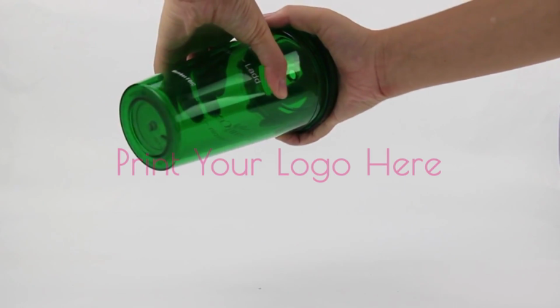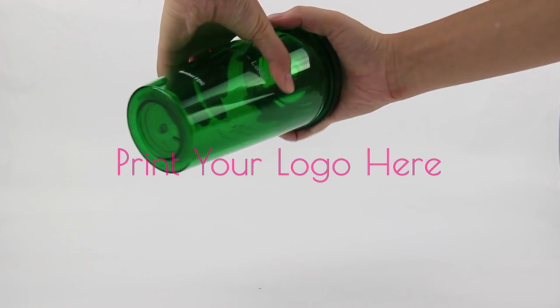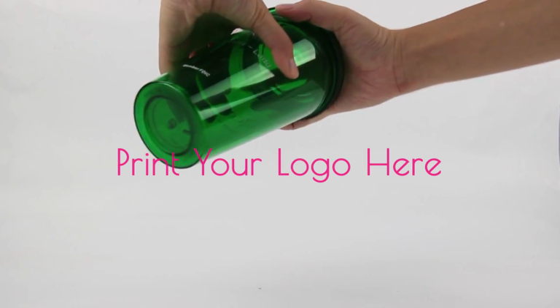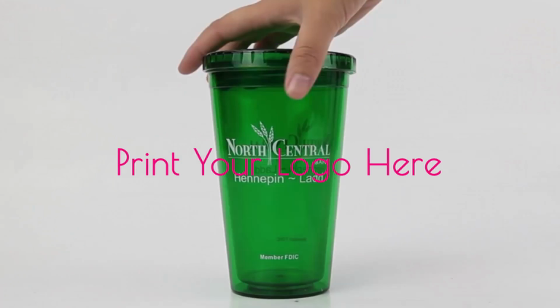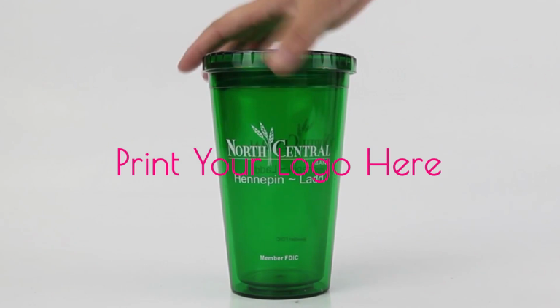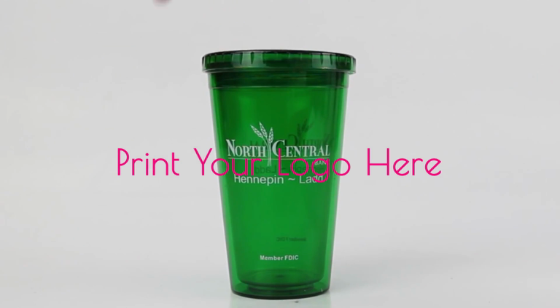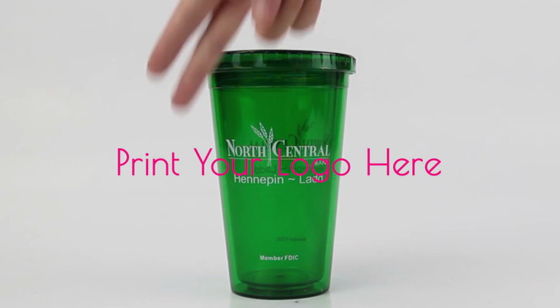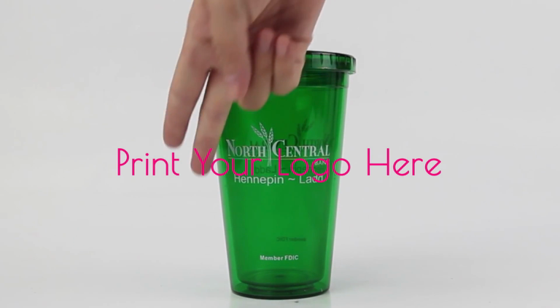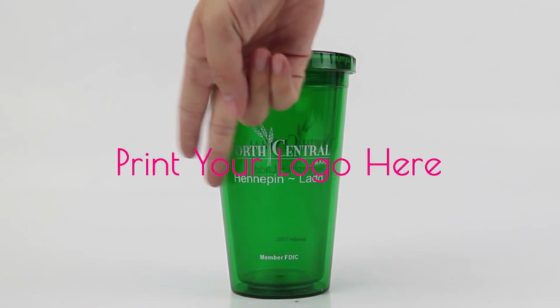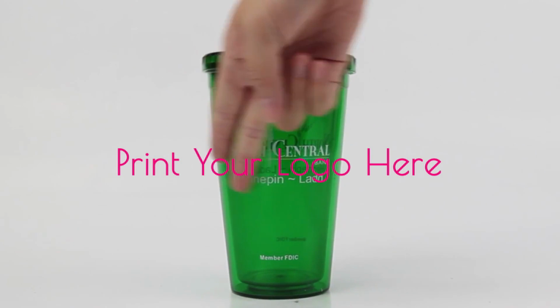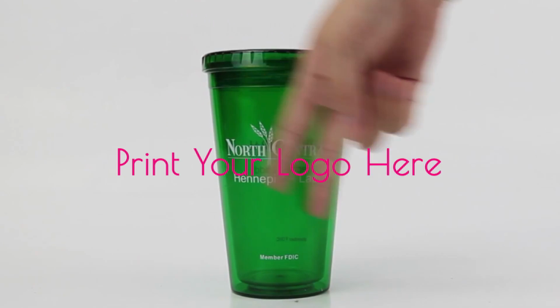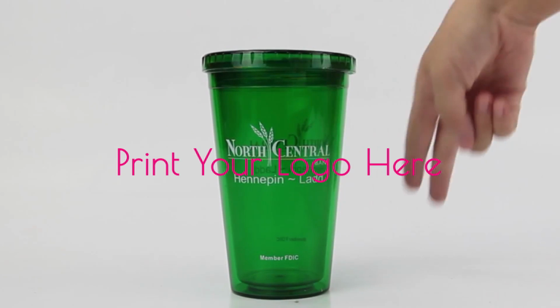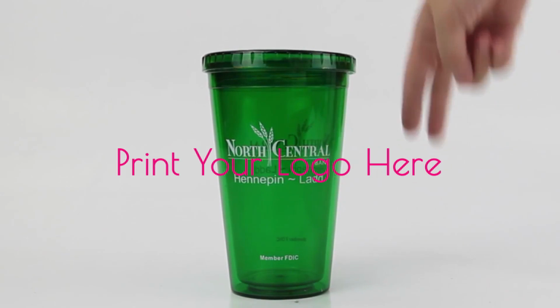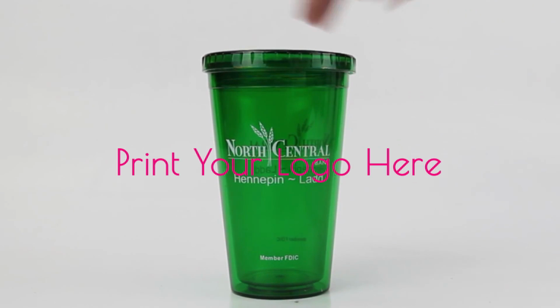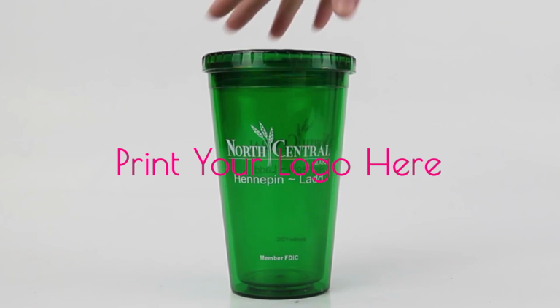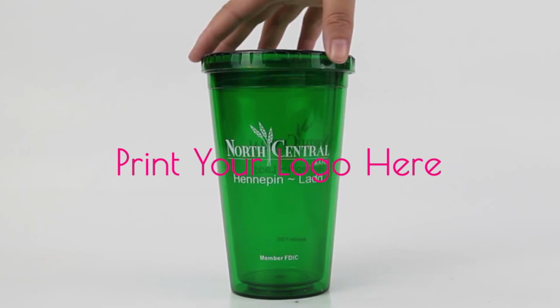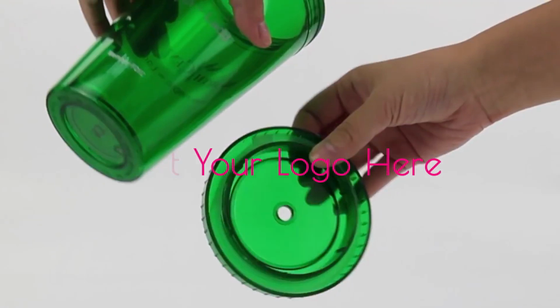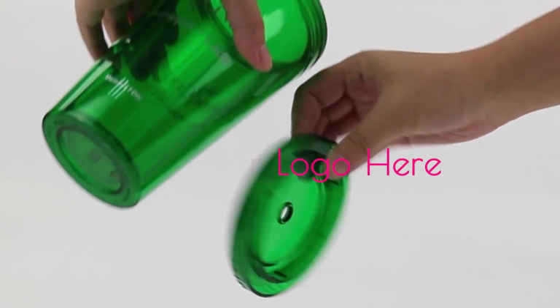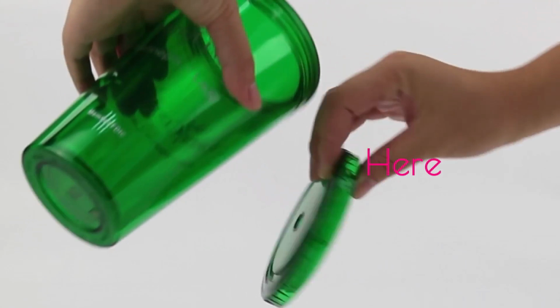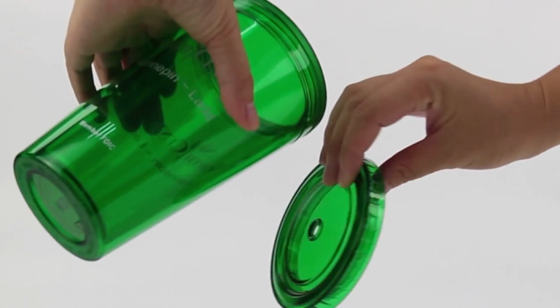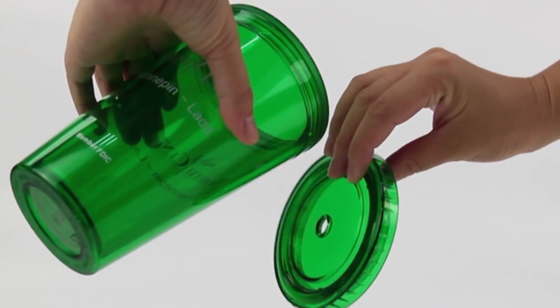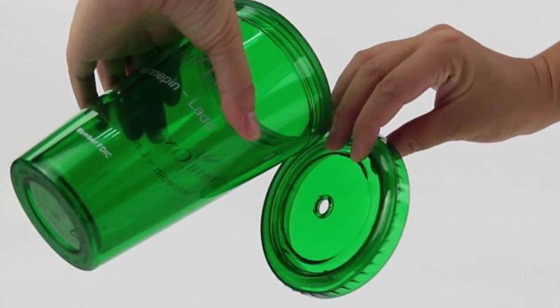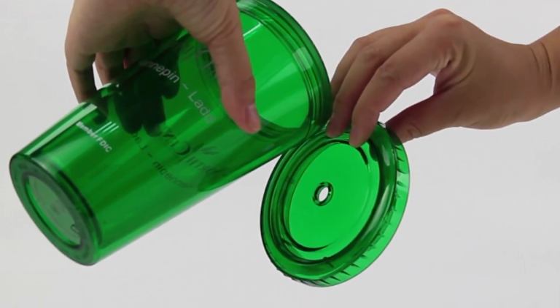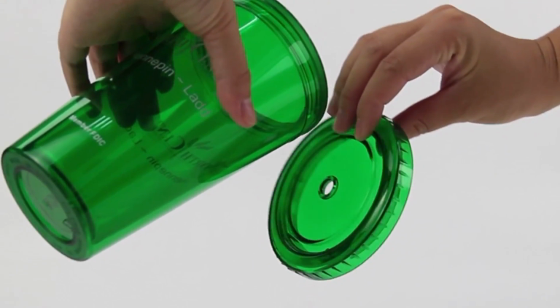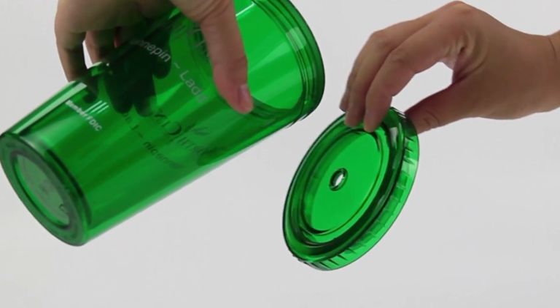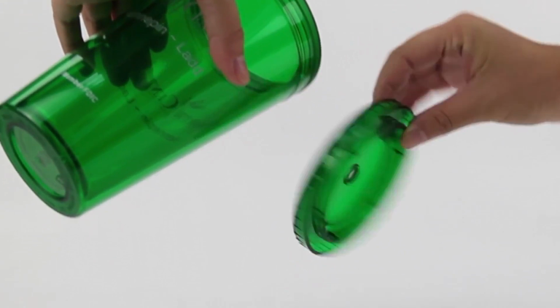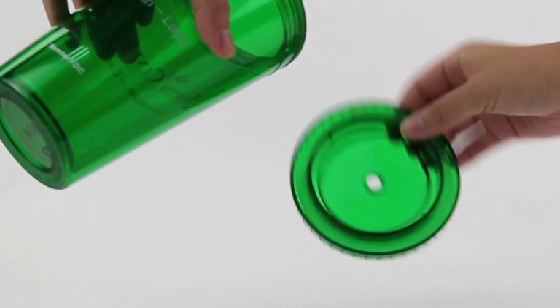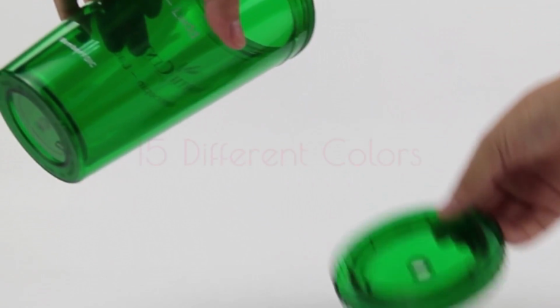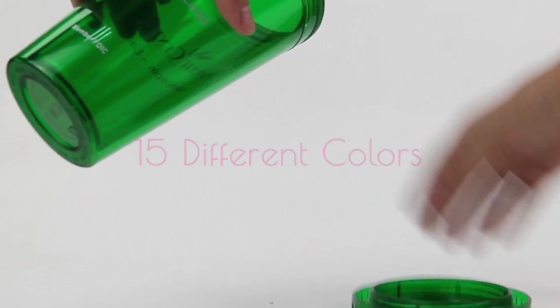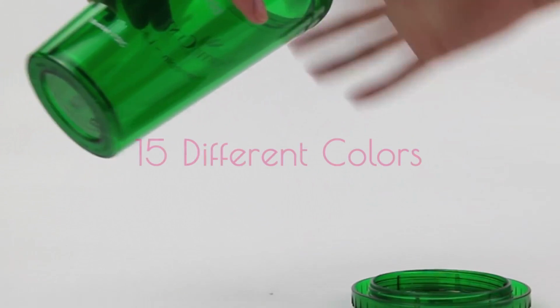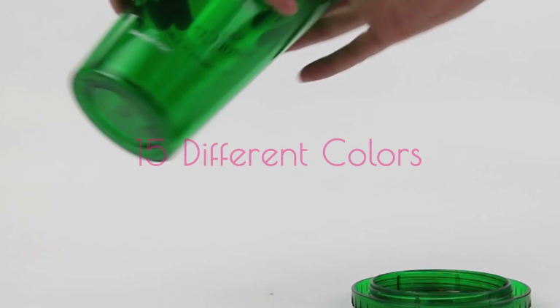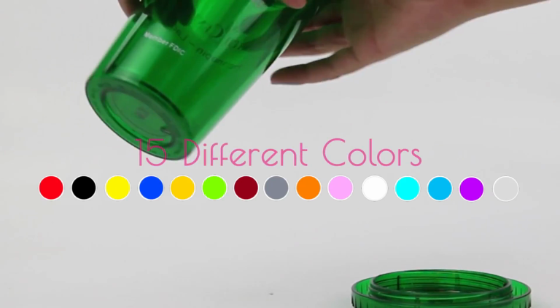Print your company logo right here. Now in 15 different colours.